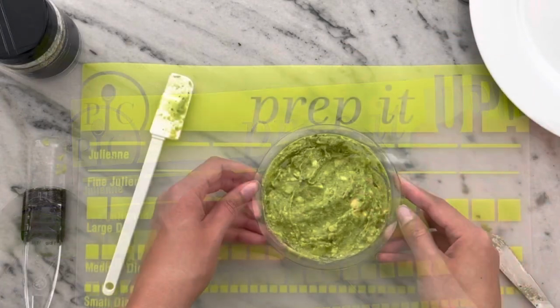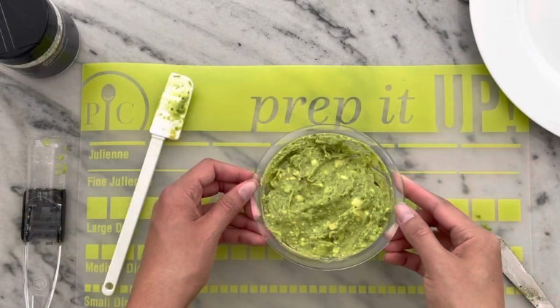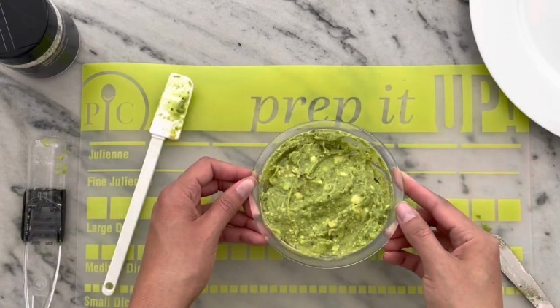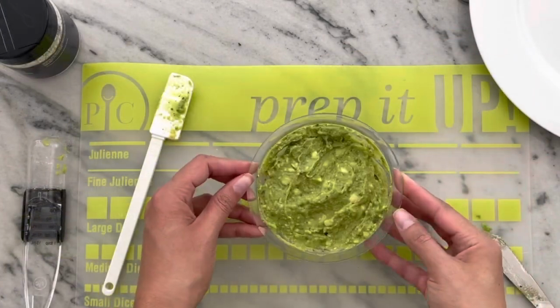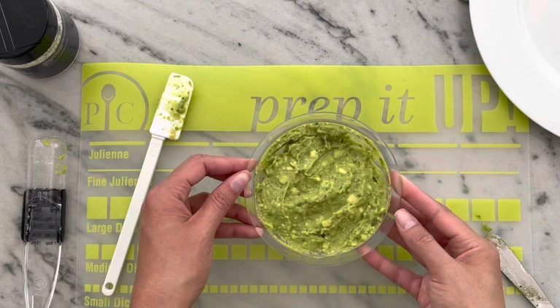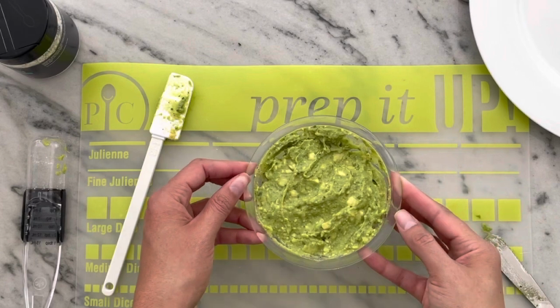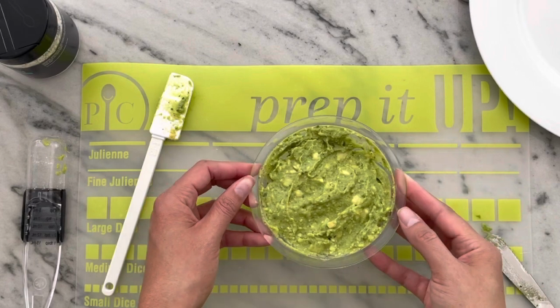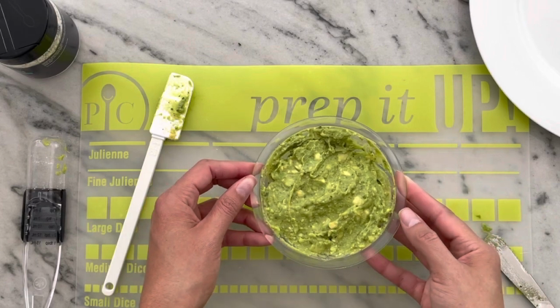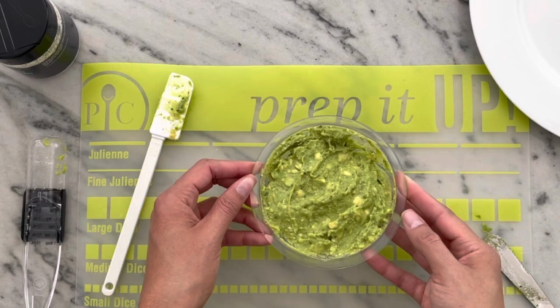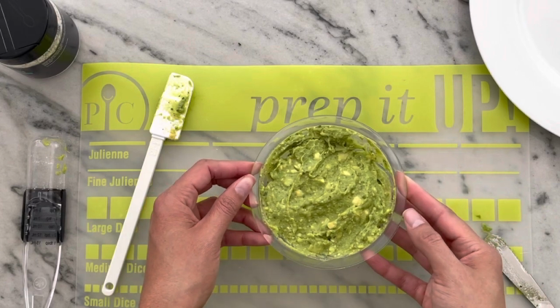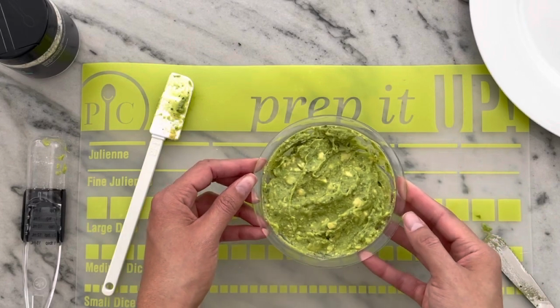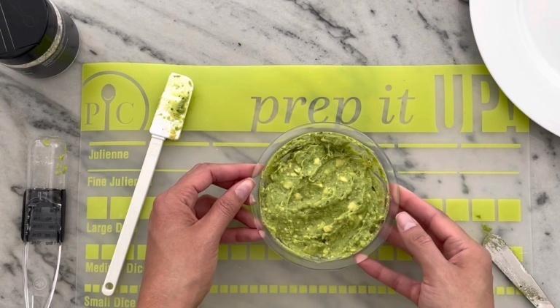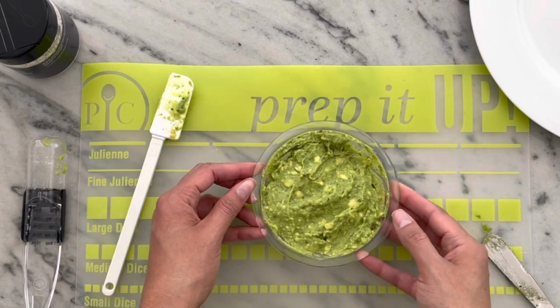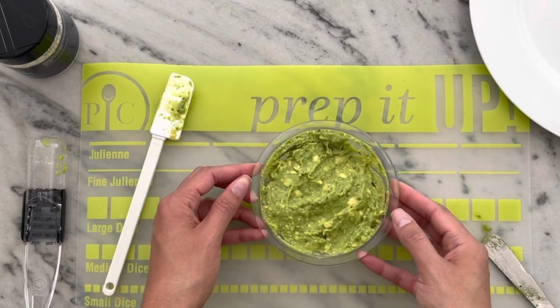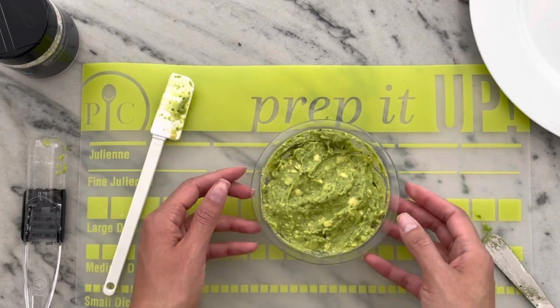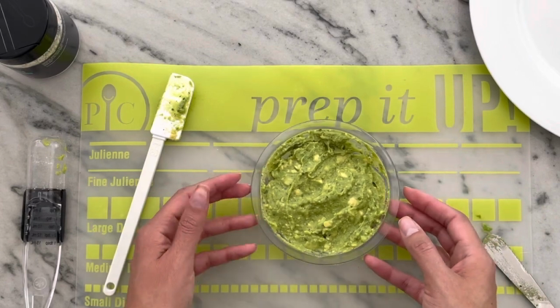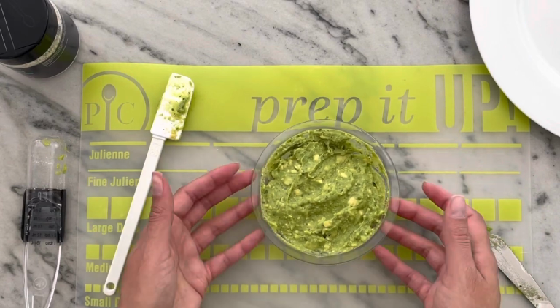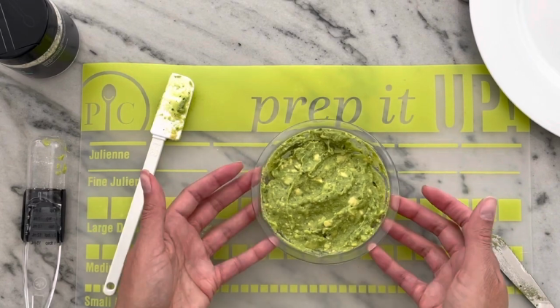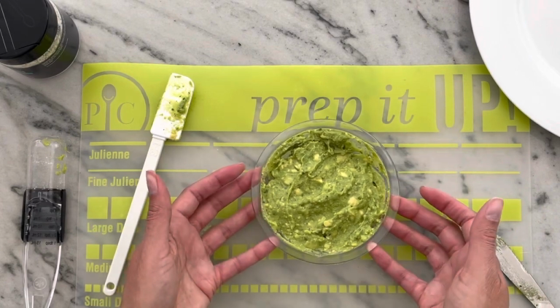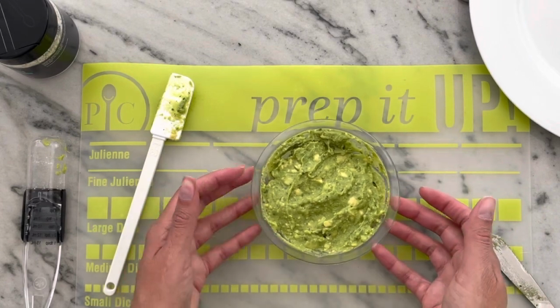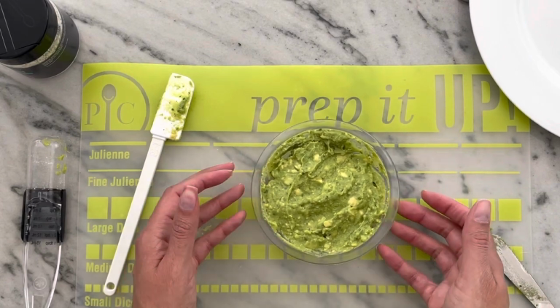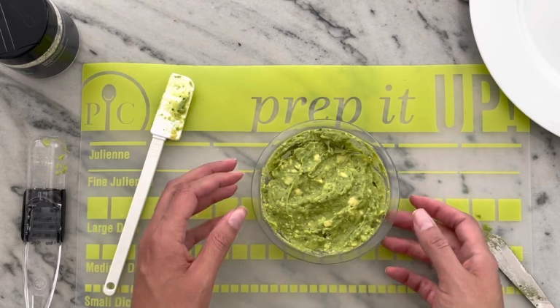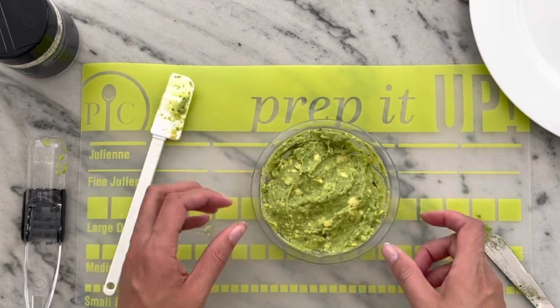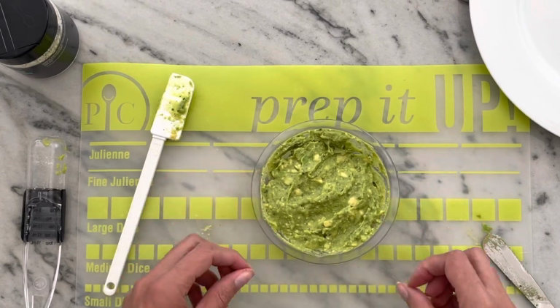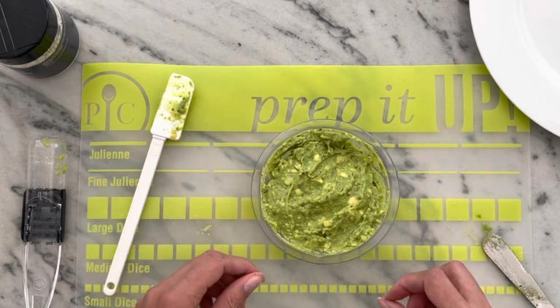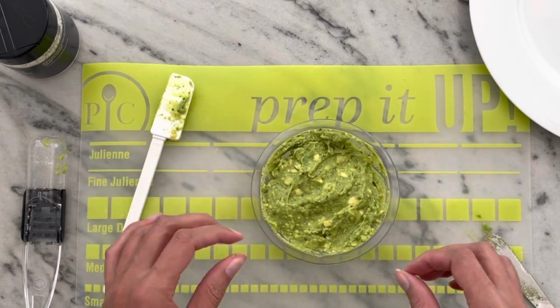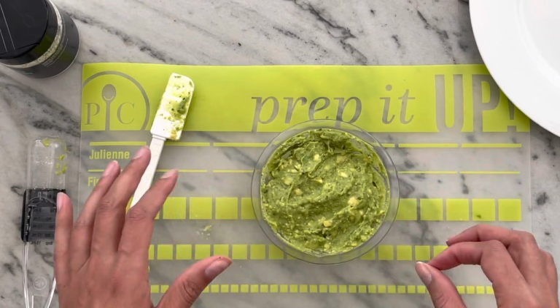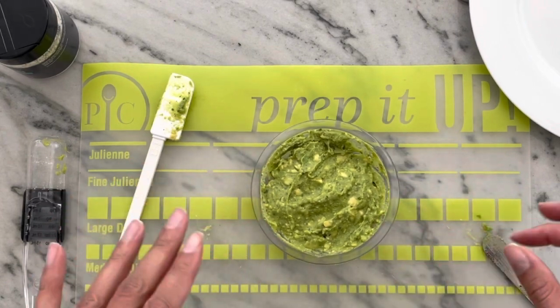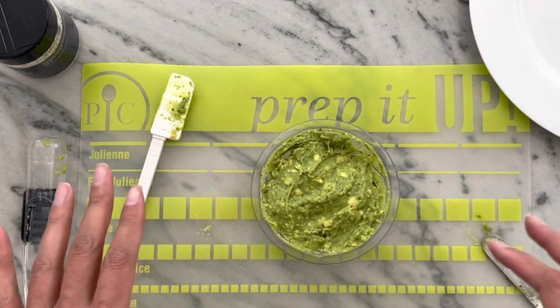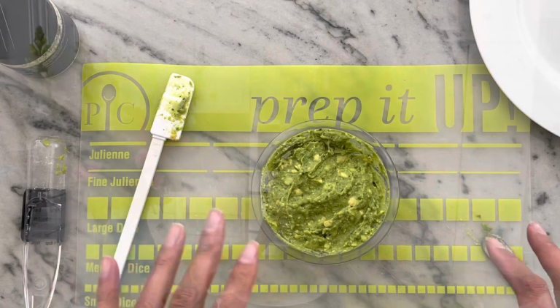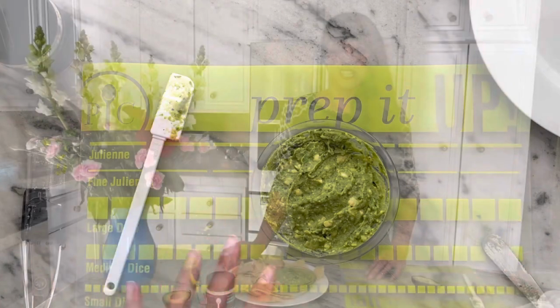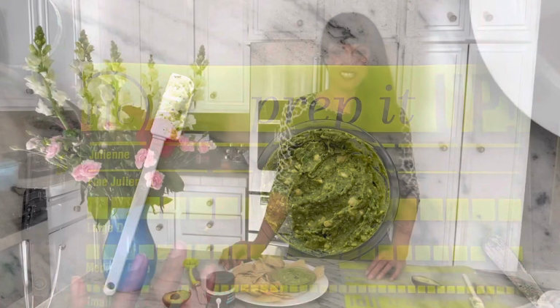So that was pretty easy, right? Now your guacamole is ready to serve with chips or to put with your favorite Mexican dishes.